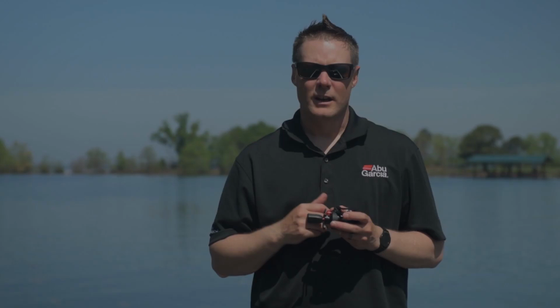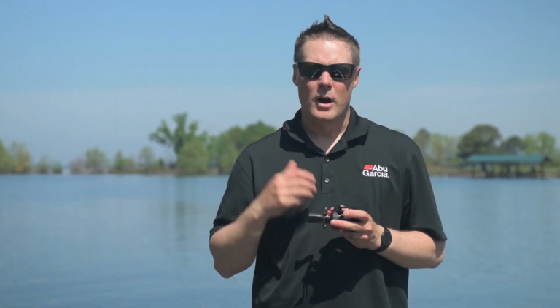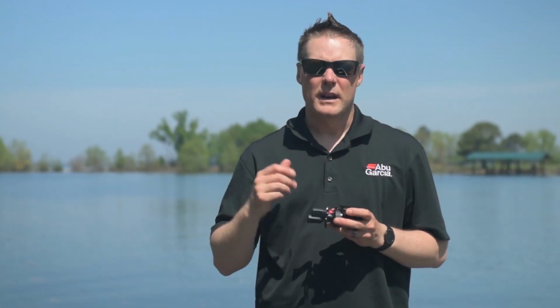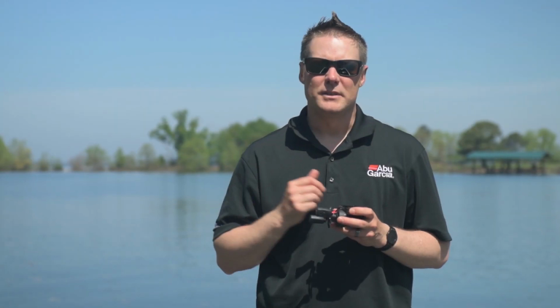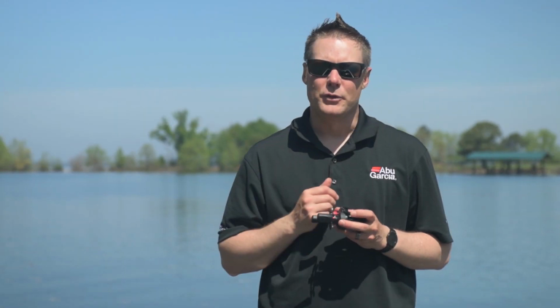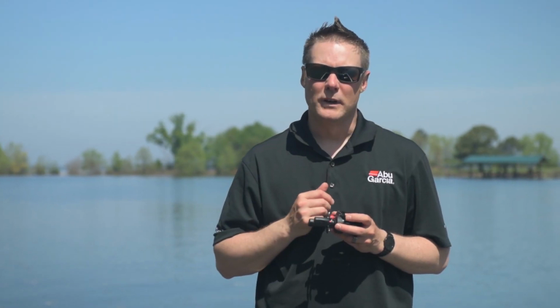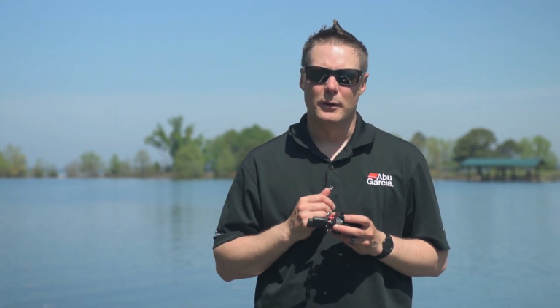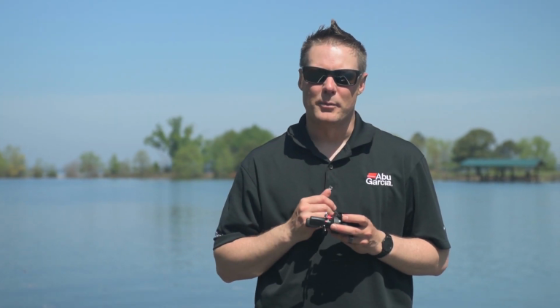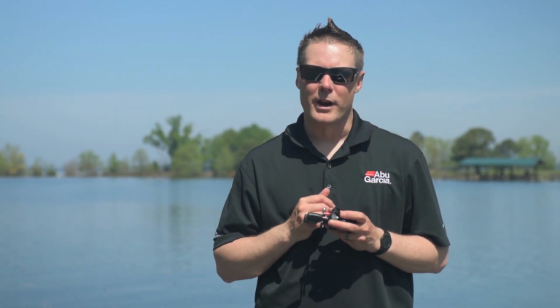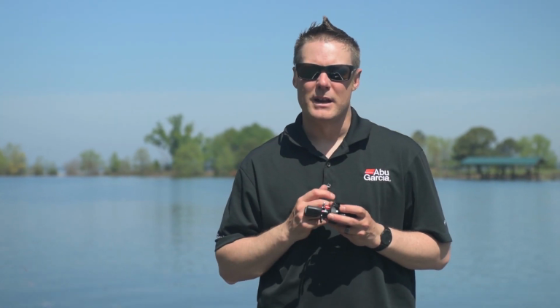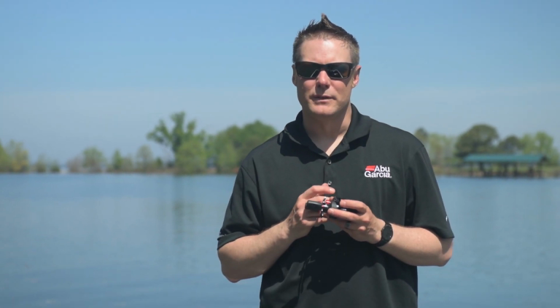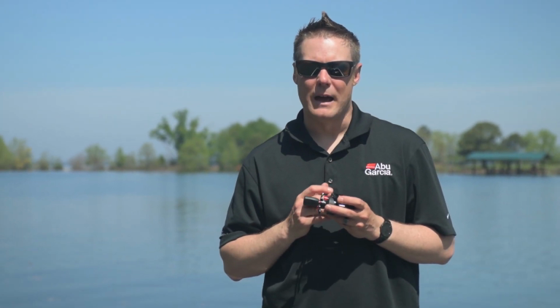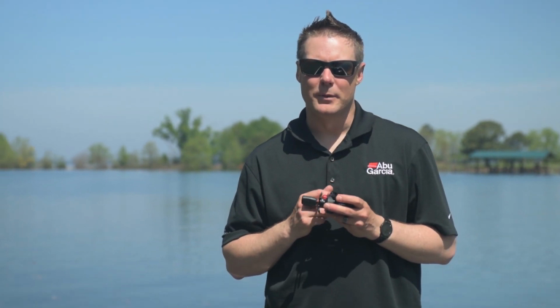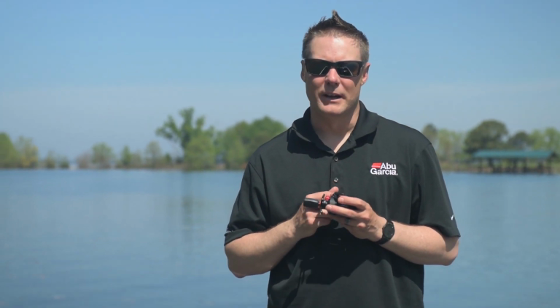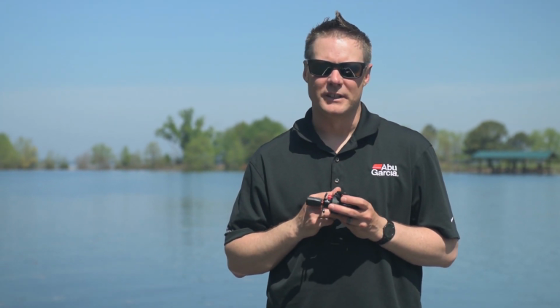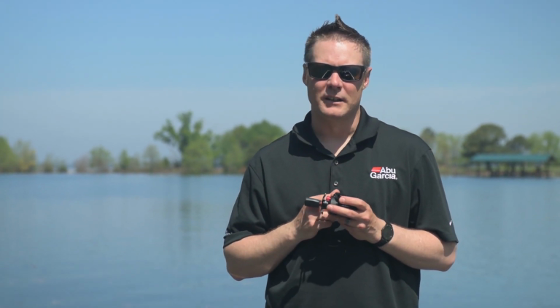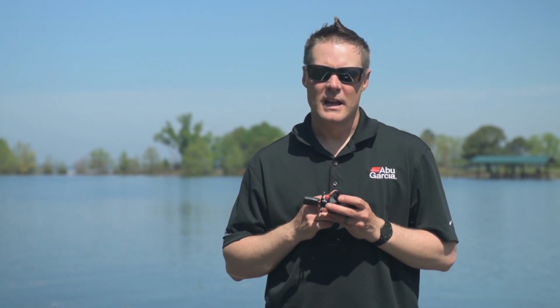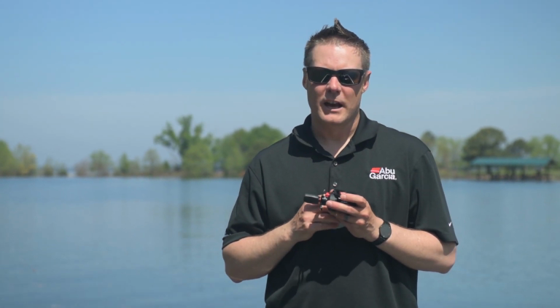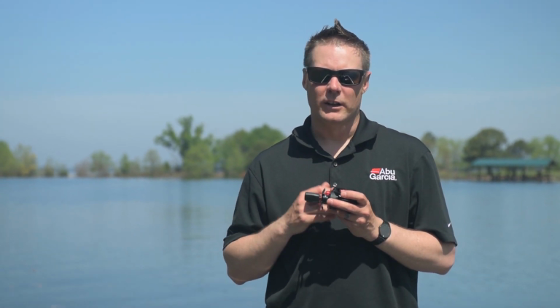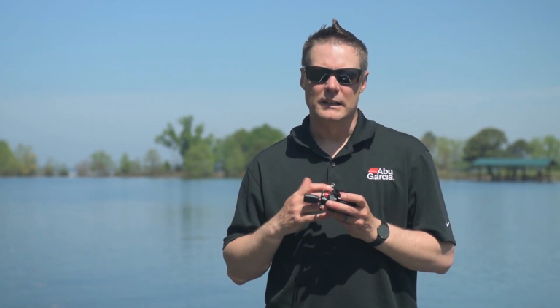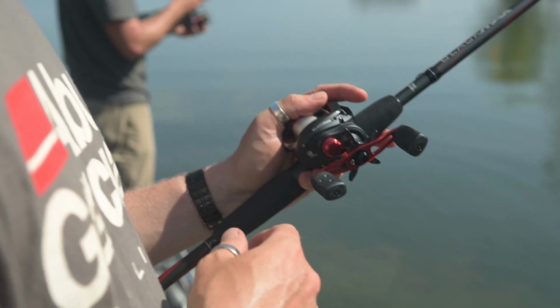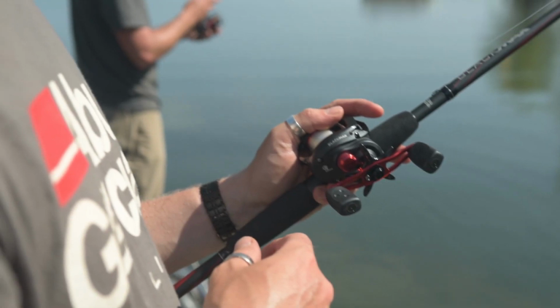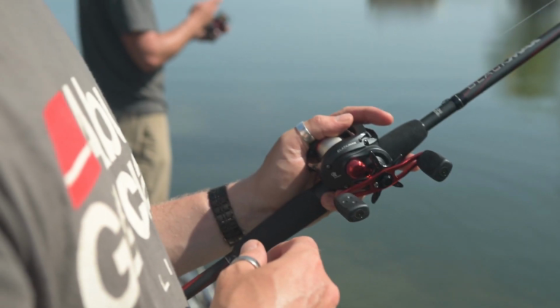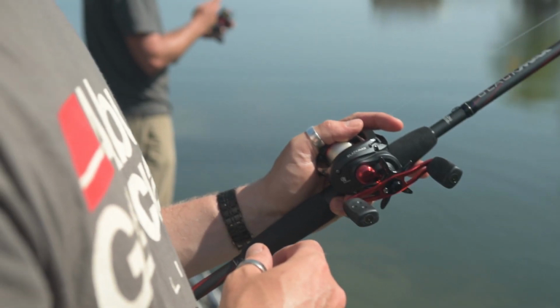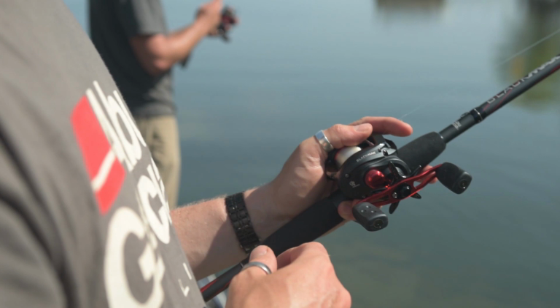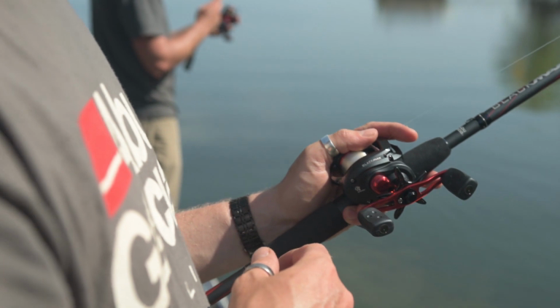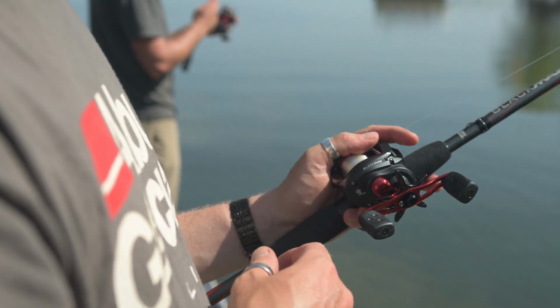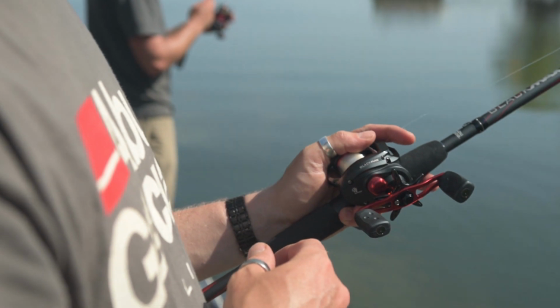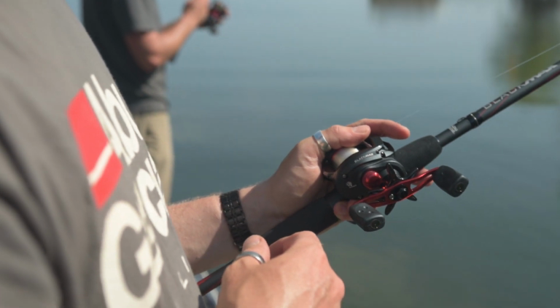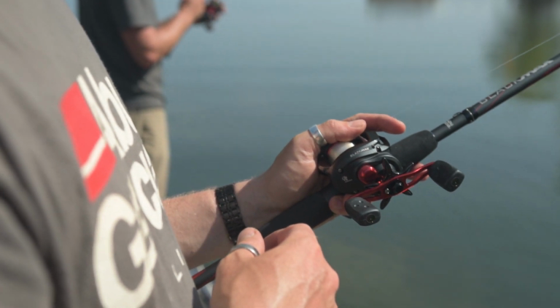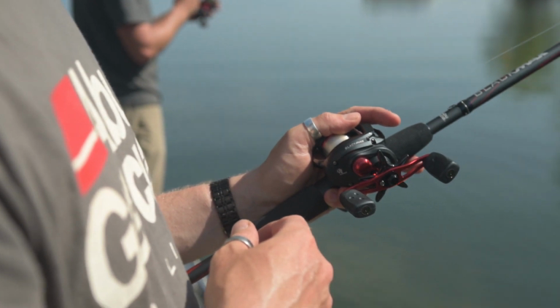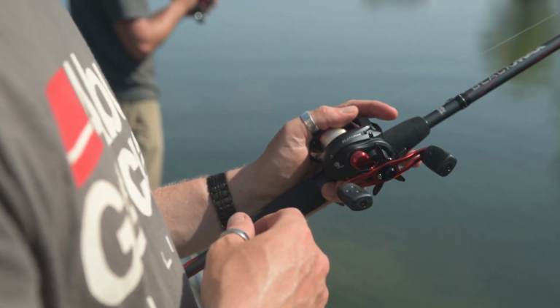Hi, my name is Andrew Wheeler, I'm the product manager for Abu Garcia, and I'd like to introduce the new Black Maxx series of reels.